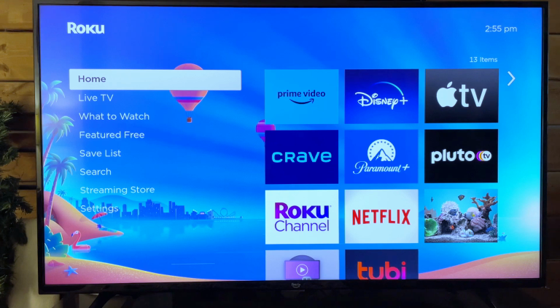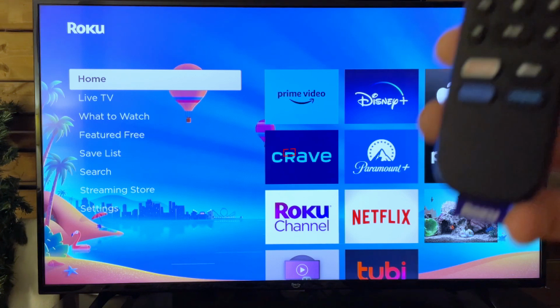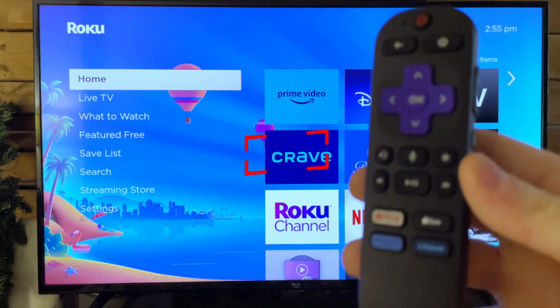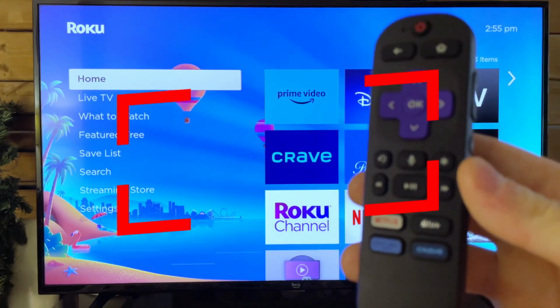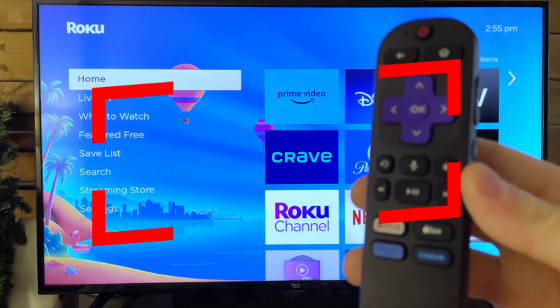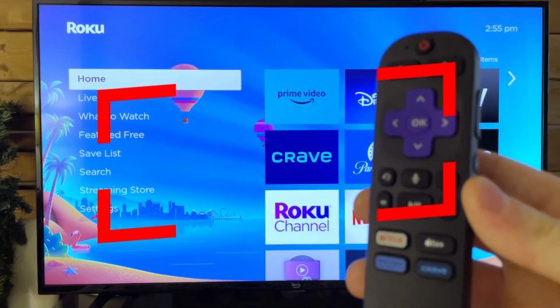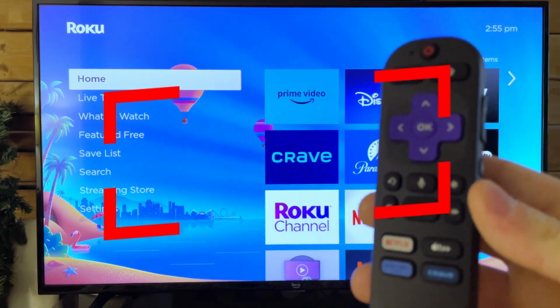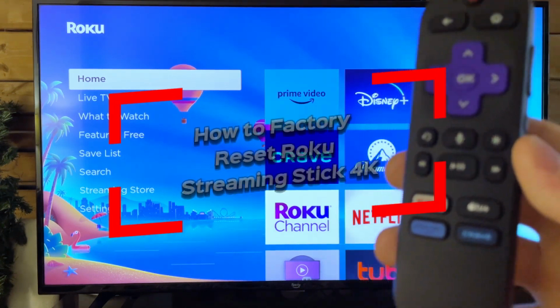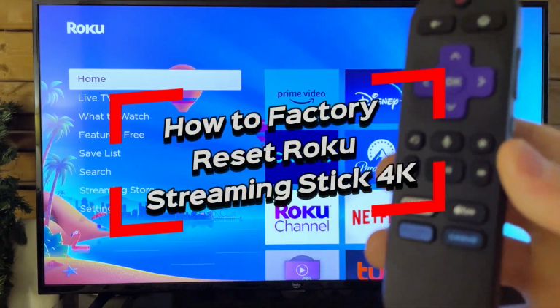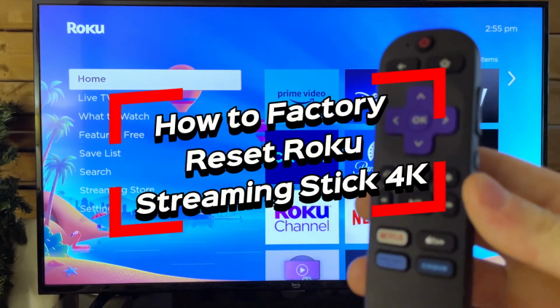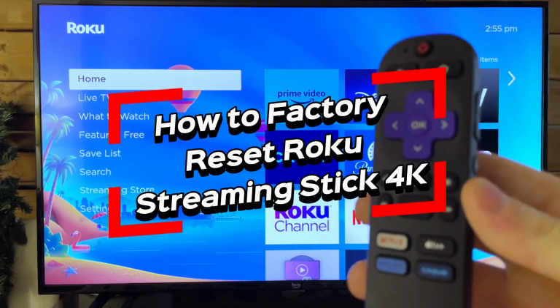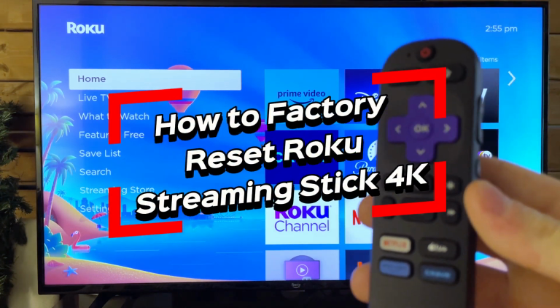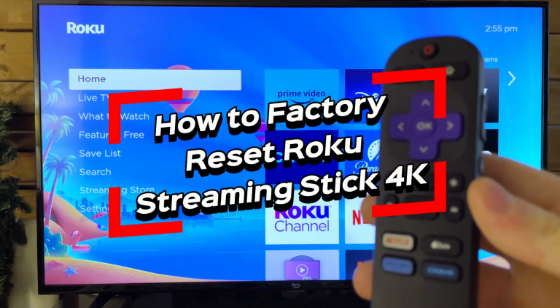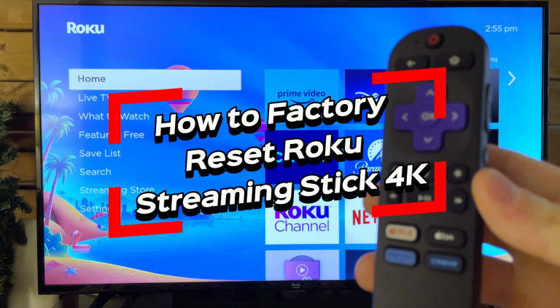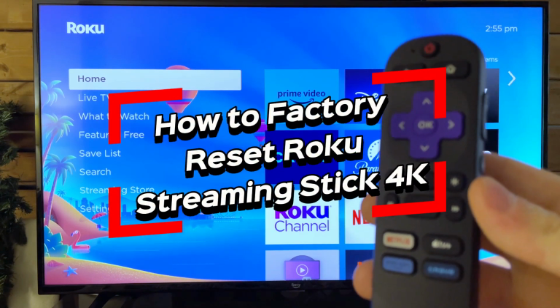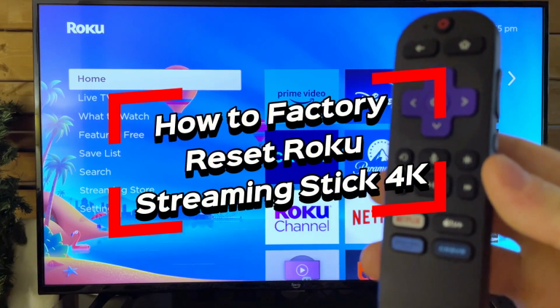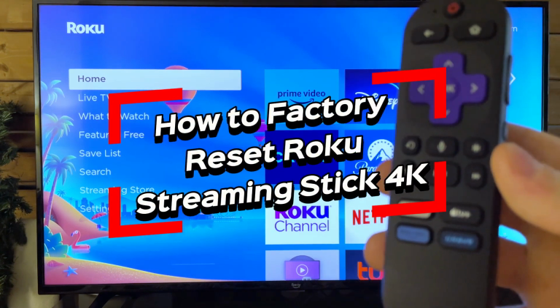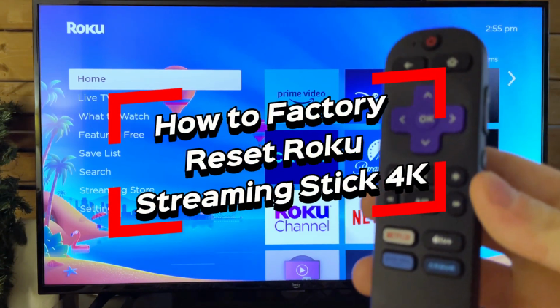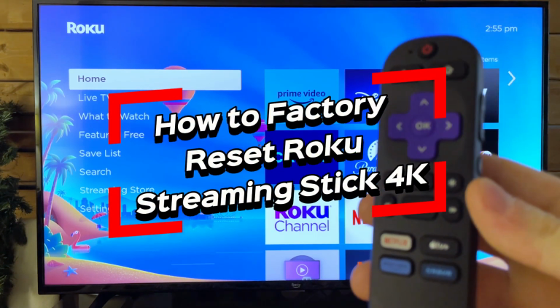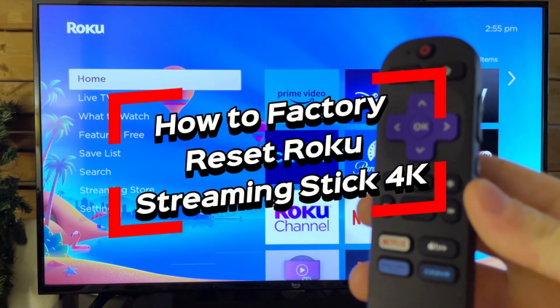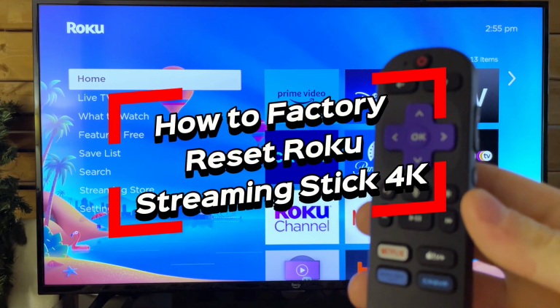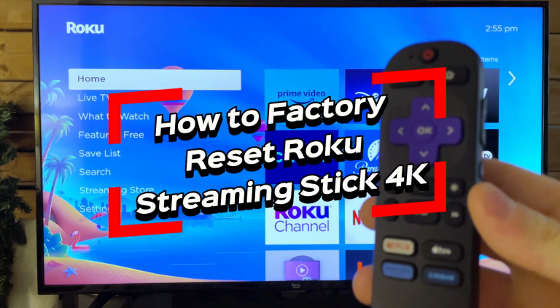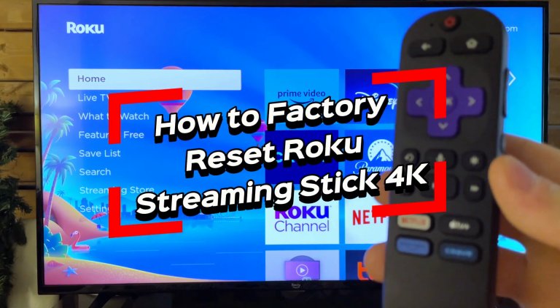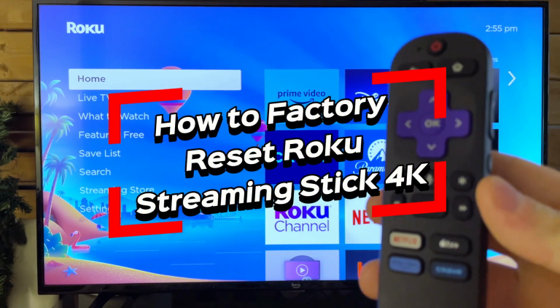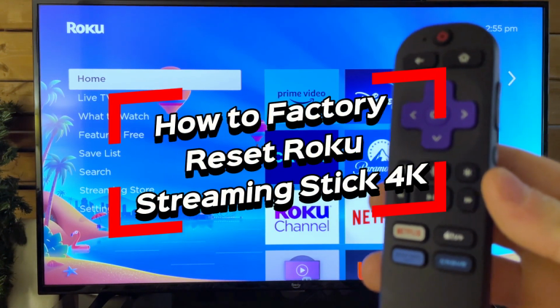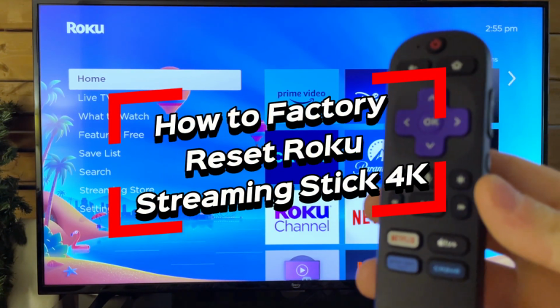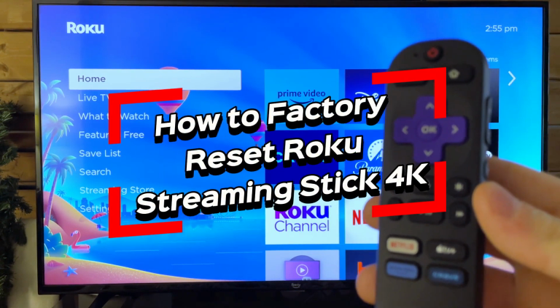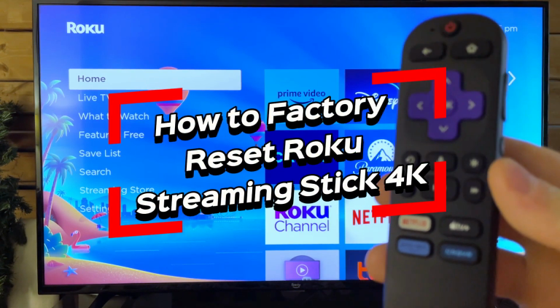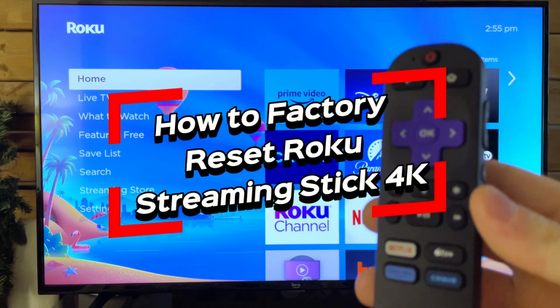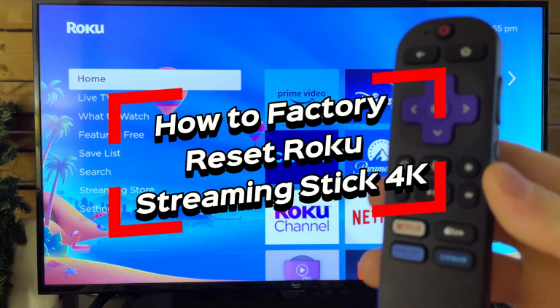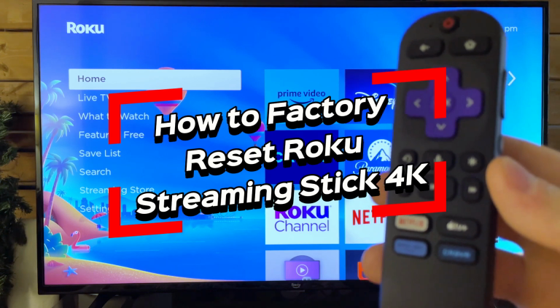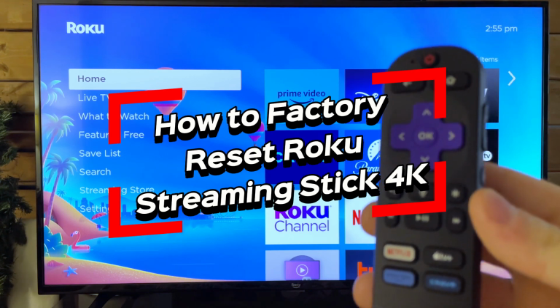In this video, I'm going to show you how to factory reset your Roku Streaming Stick 4K.